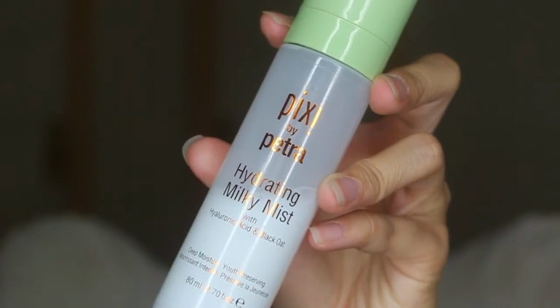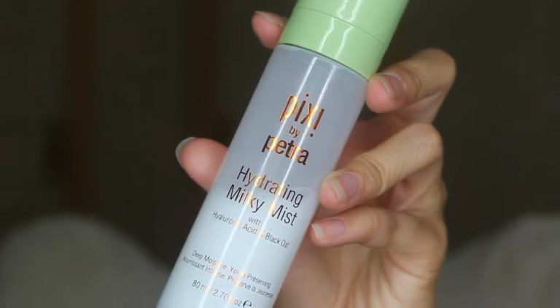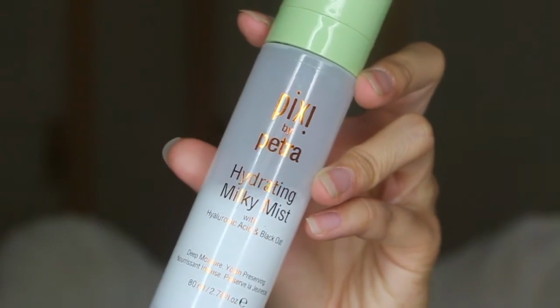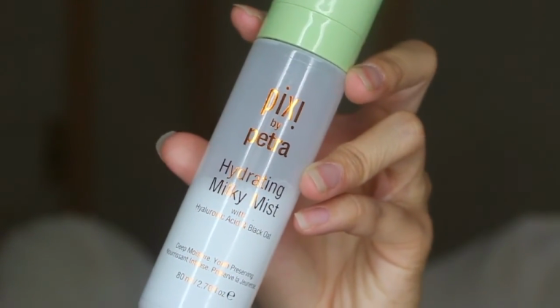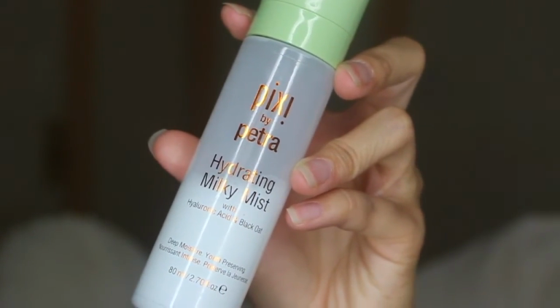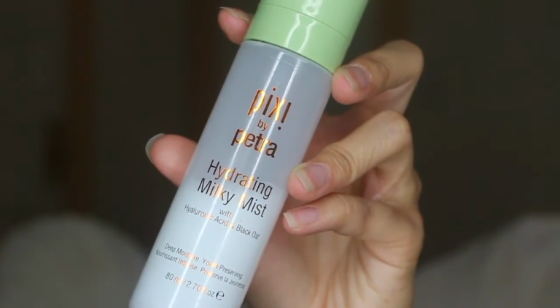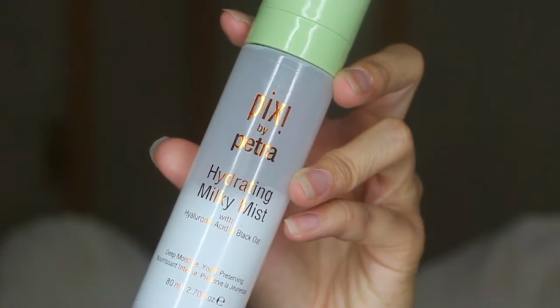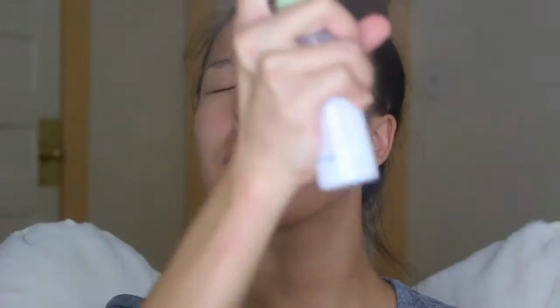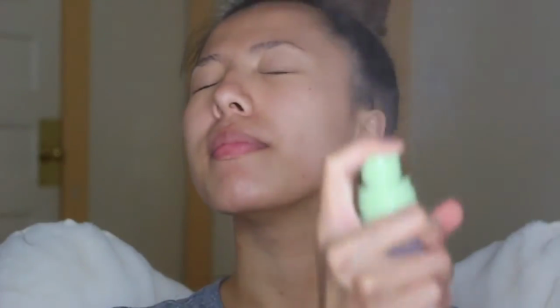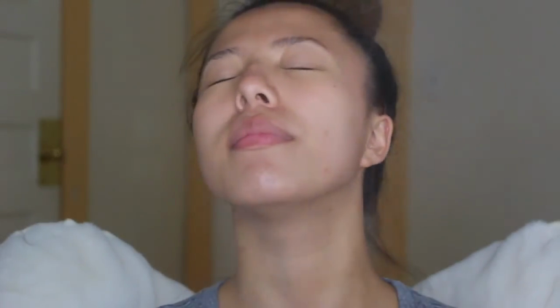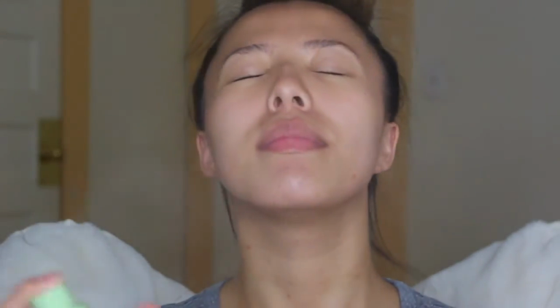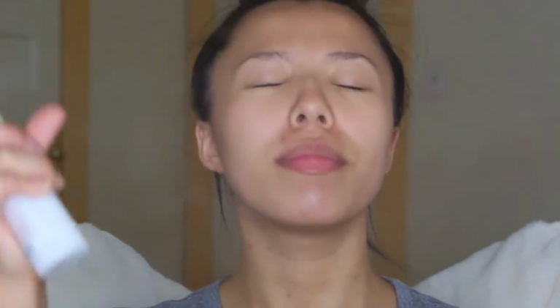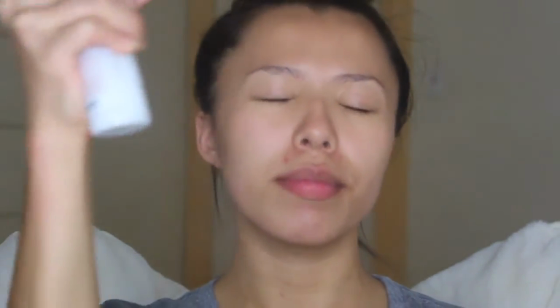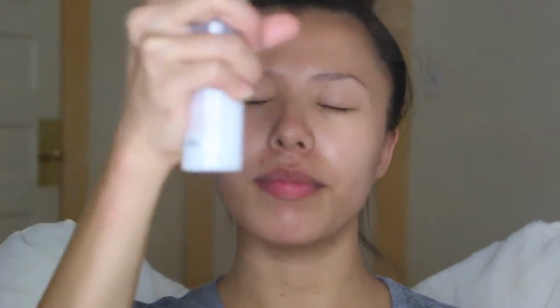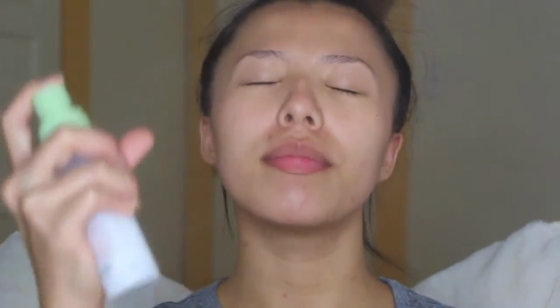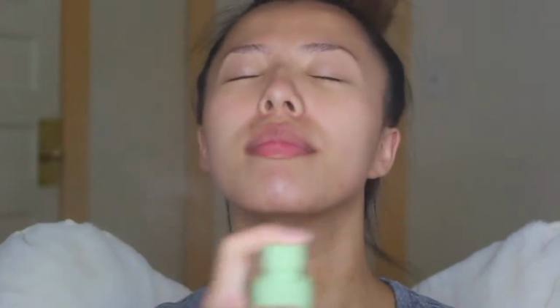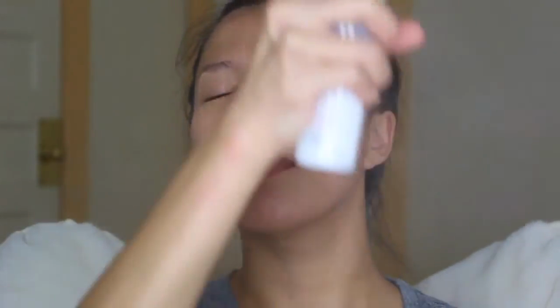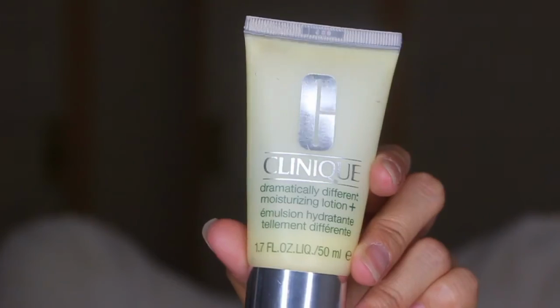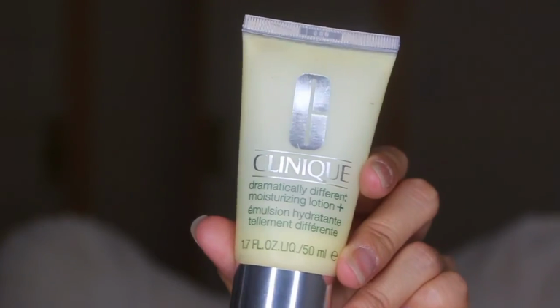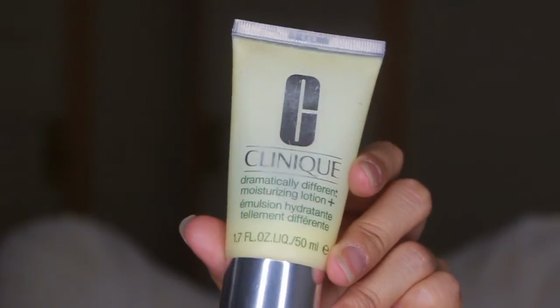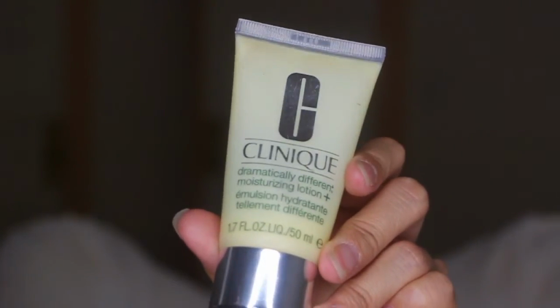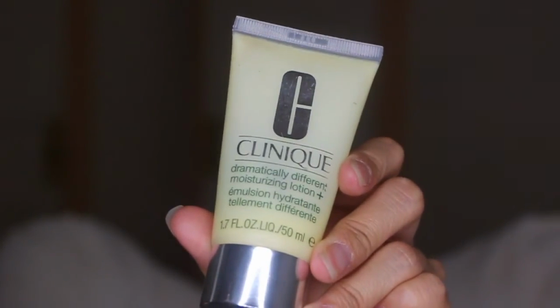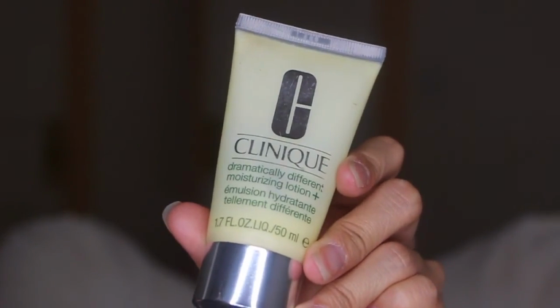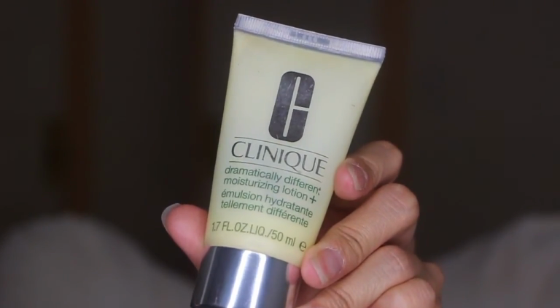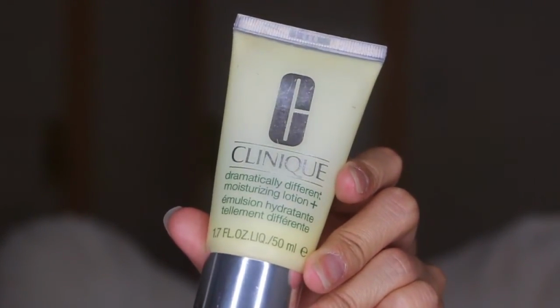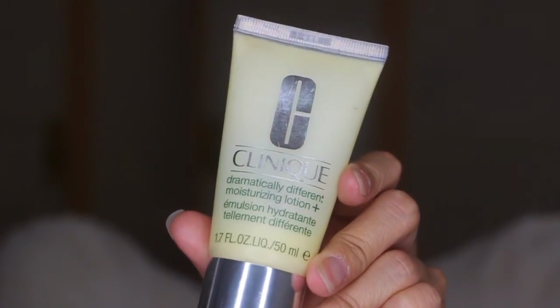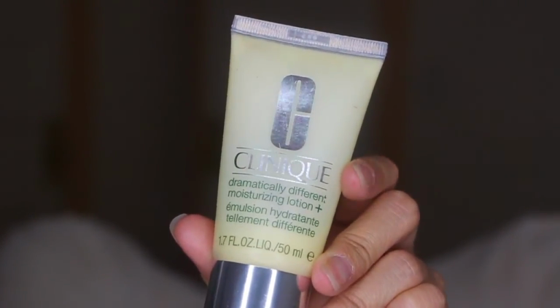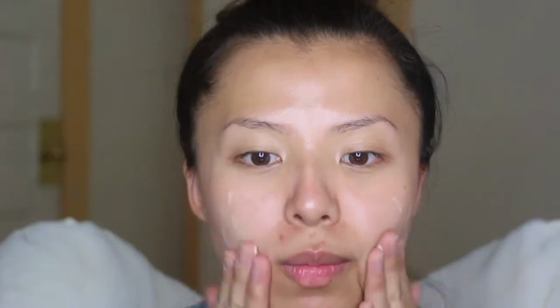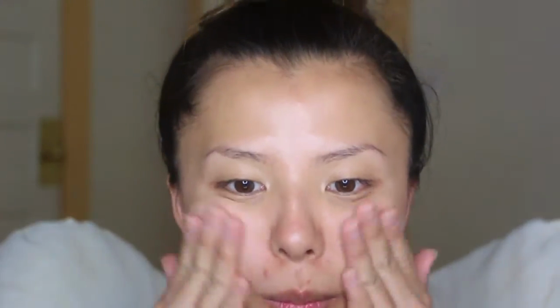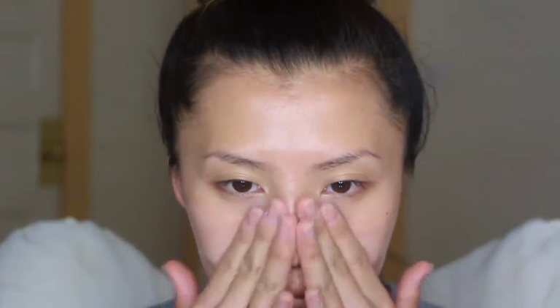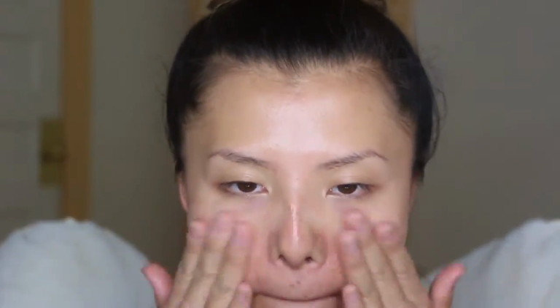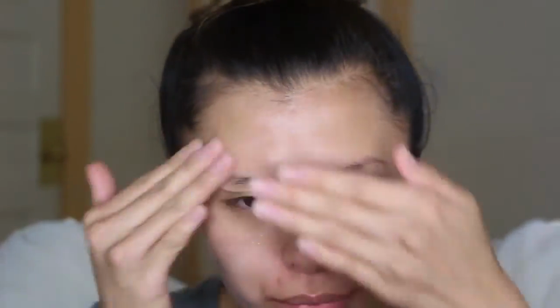To start off, I'm taking my Pixi Hydrating Mist and just spraying that all over my face, and then going in with my Clinique Moisturizing Lotion. I'm also going to apply that all over my face as well.